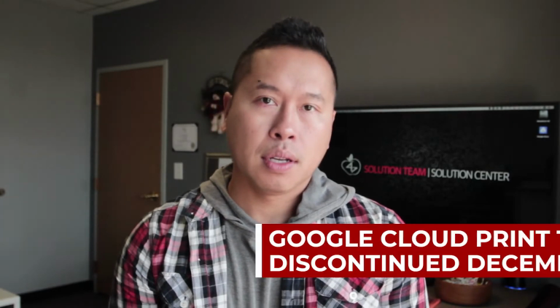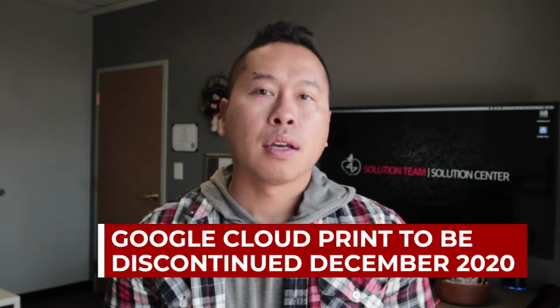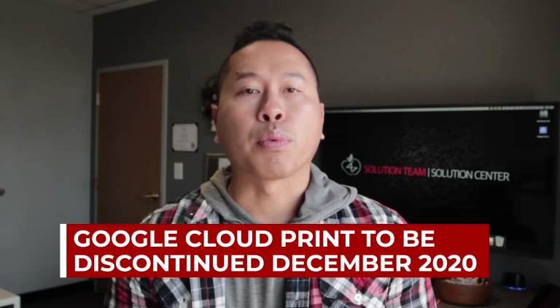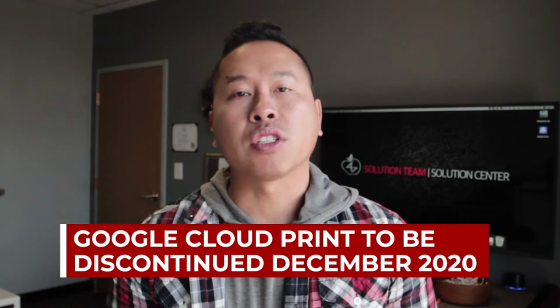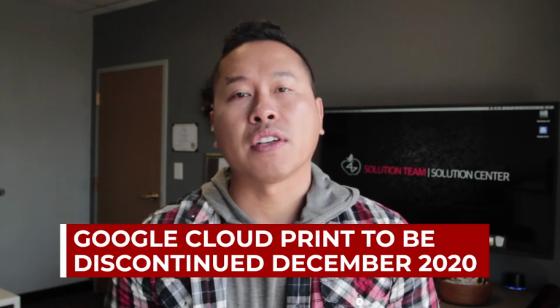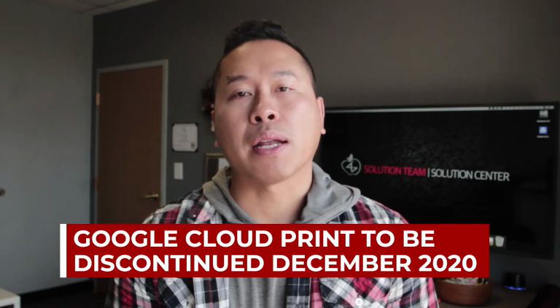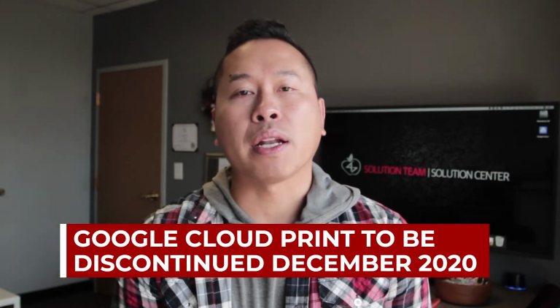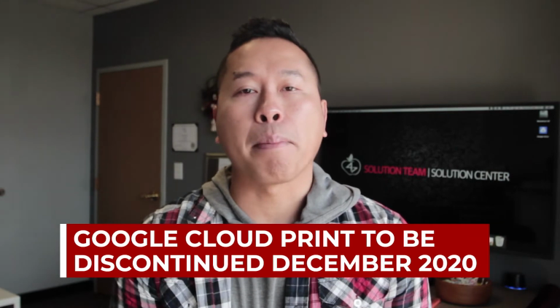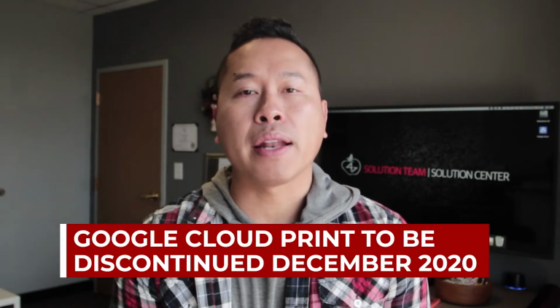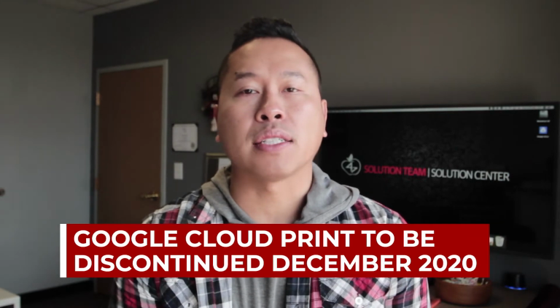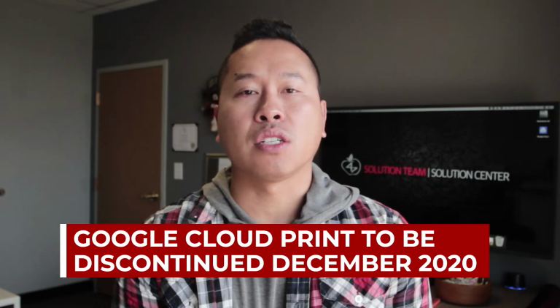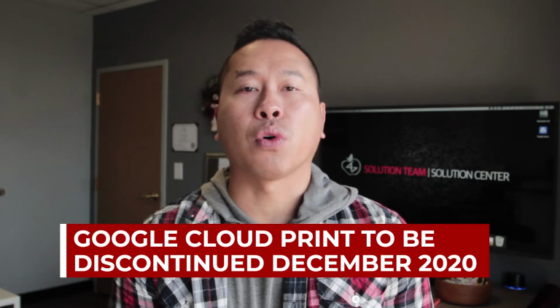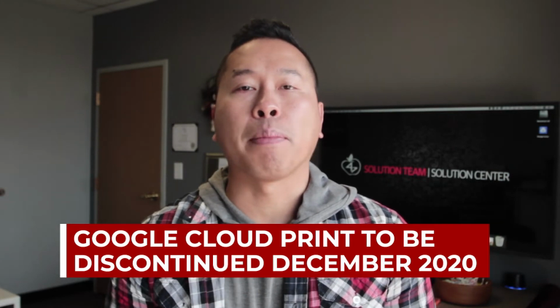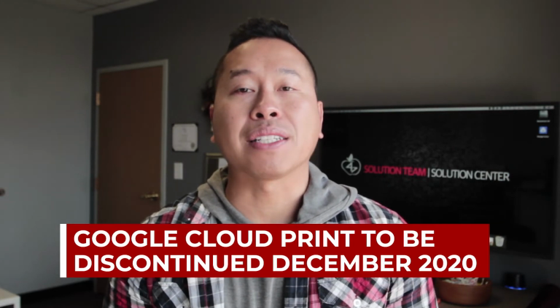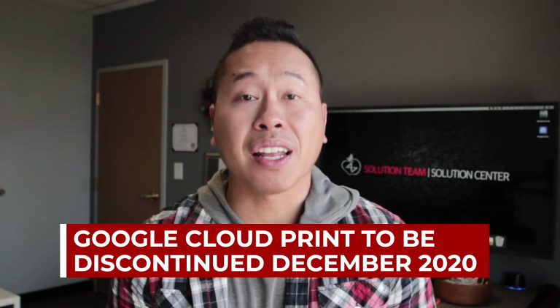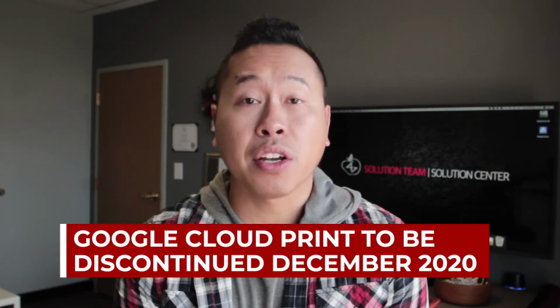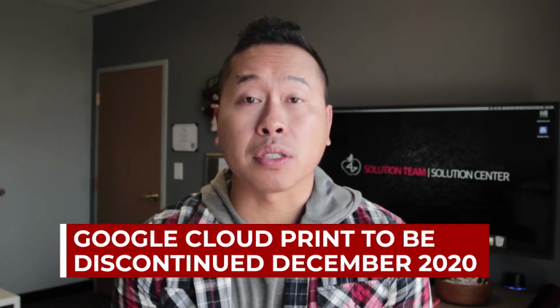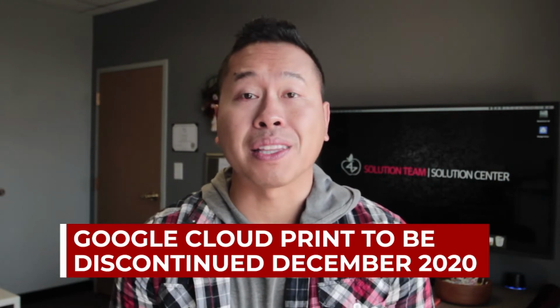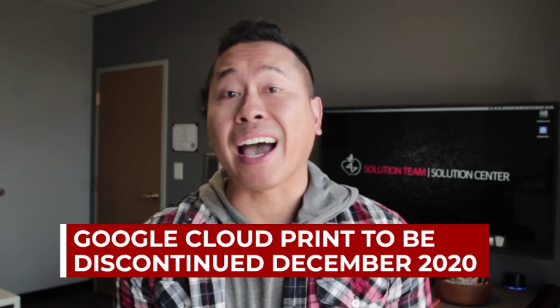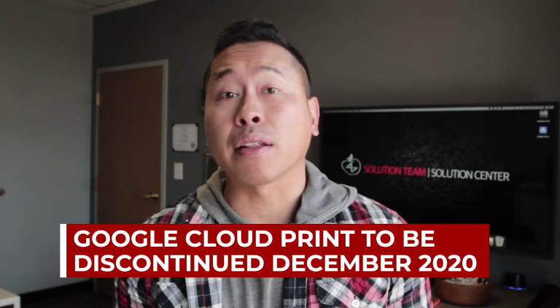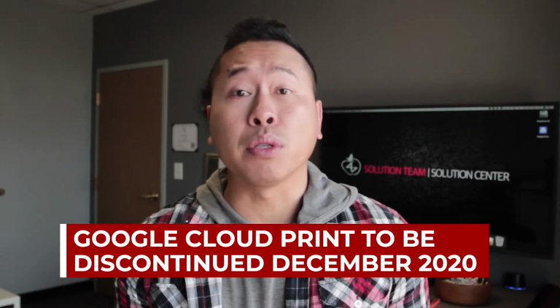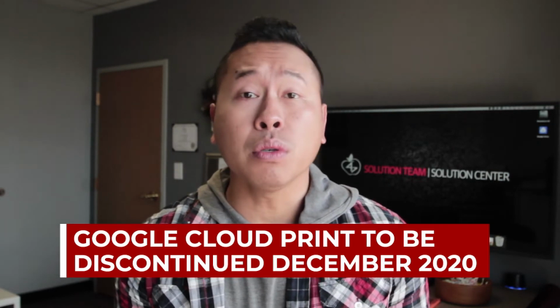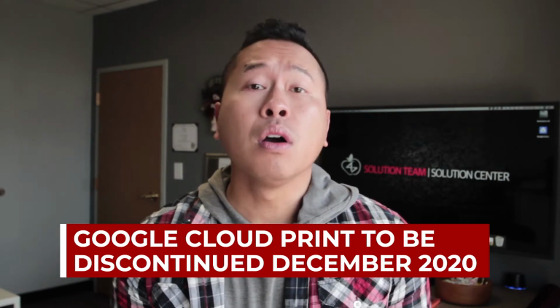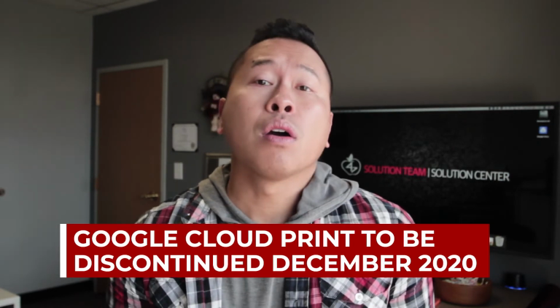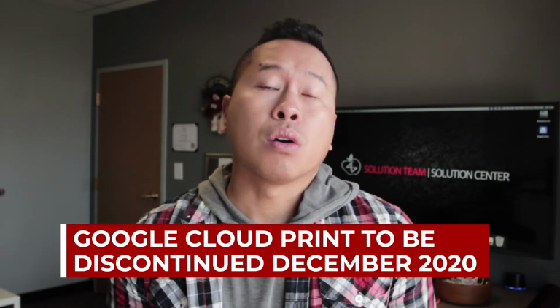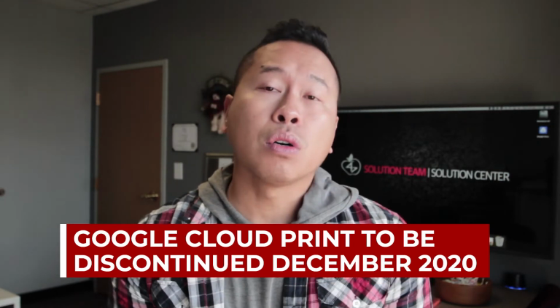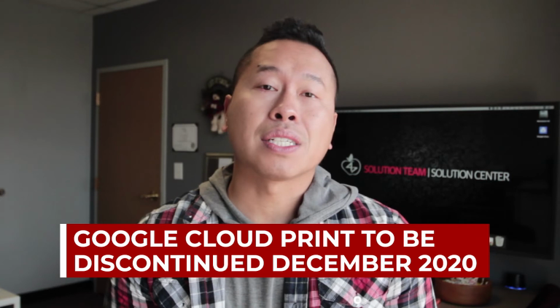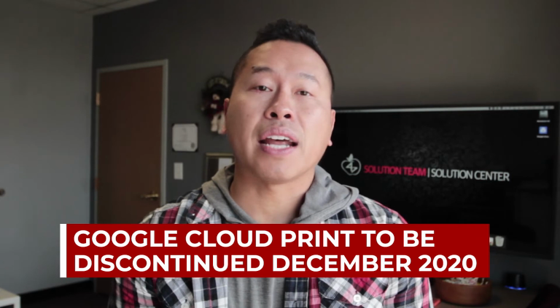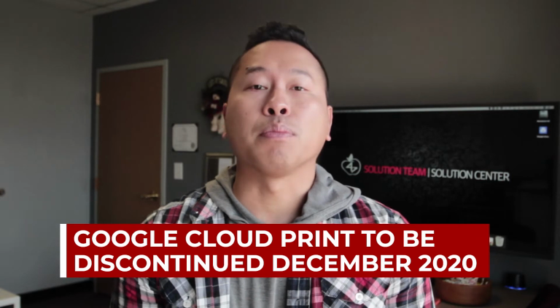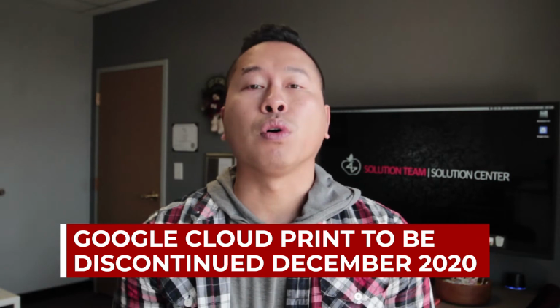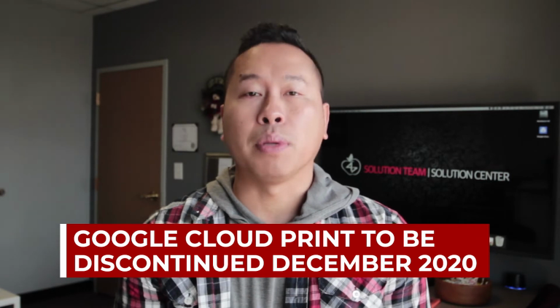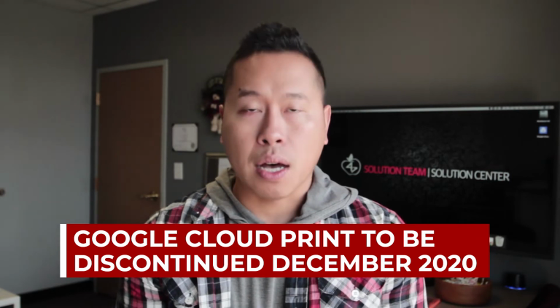The print service had been in beta stage for about 10 years, but then out of the blue, Google decided to pull the plug.